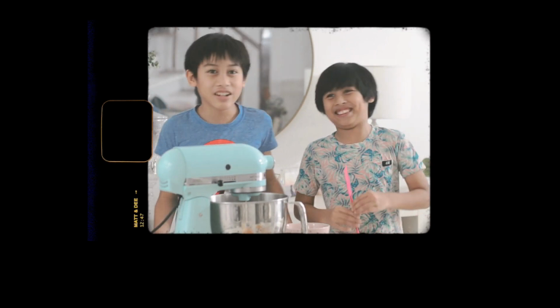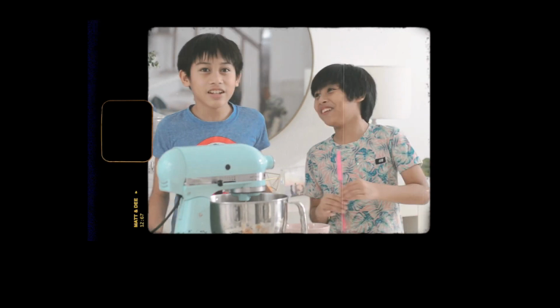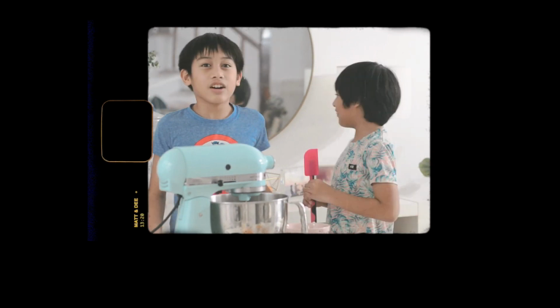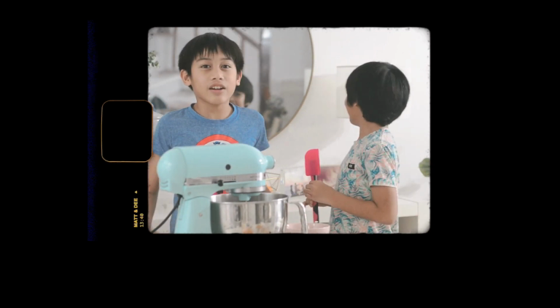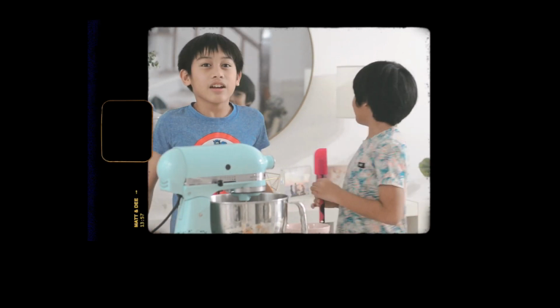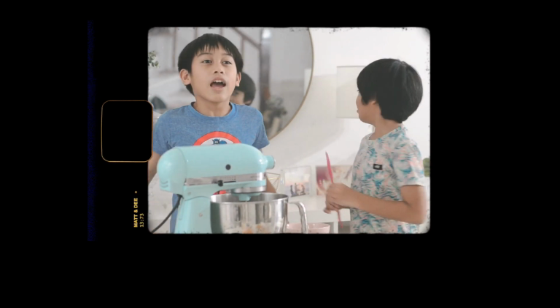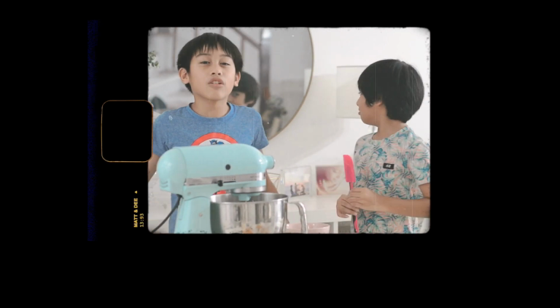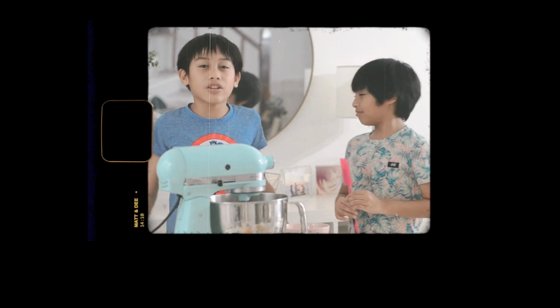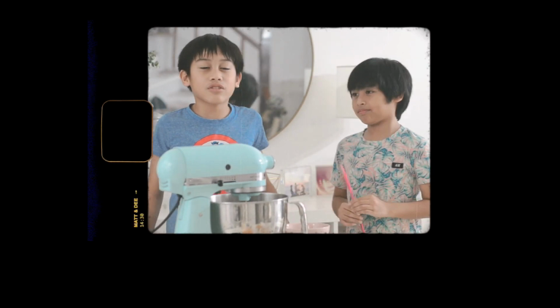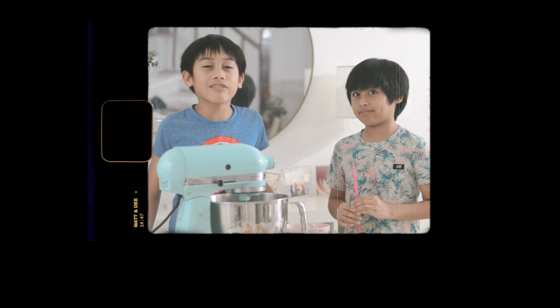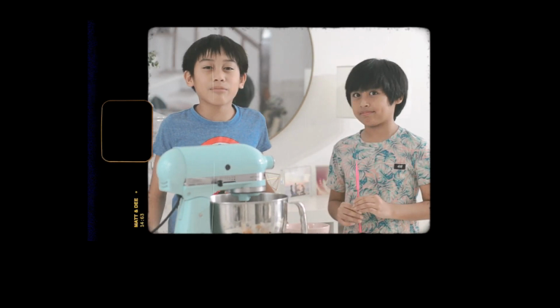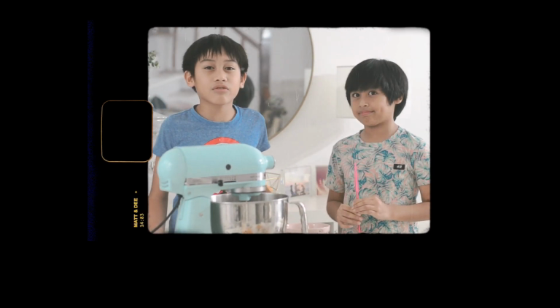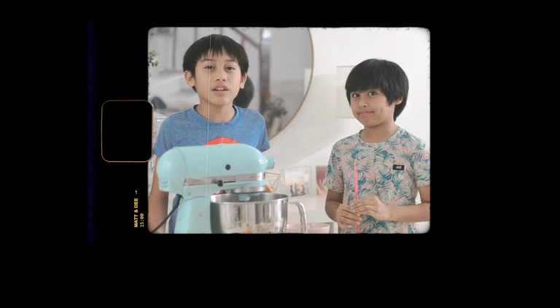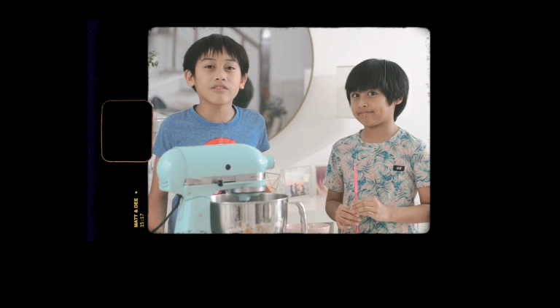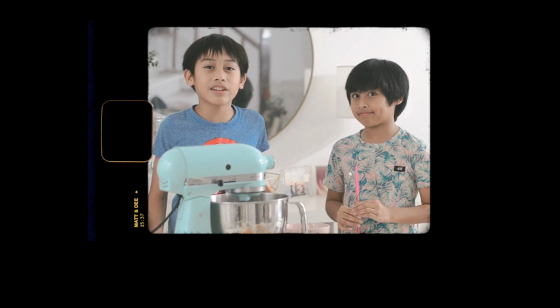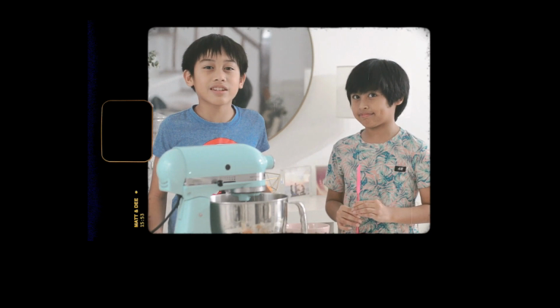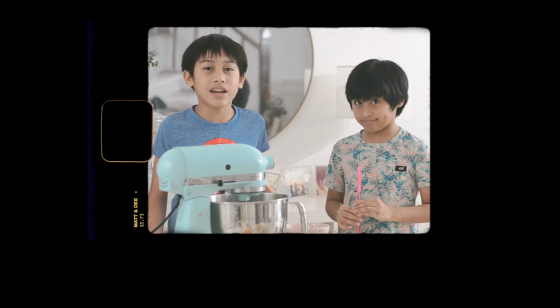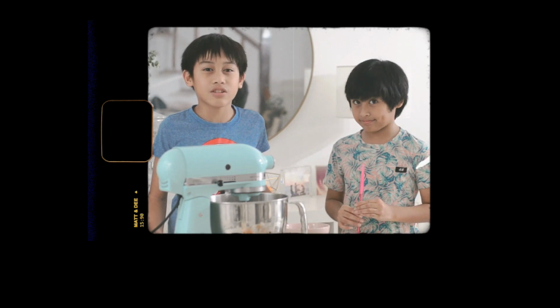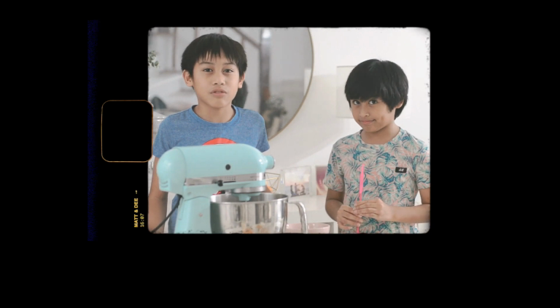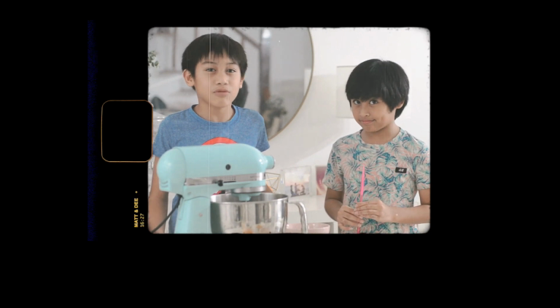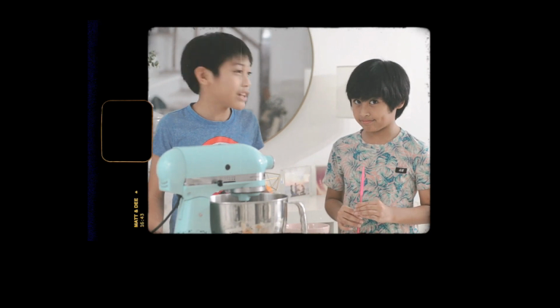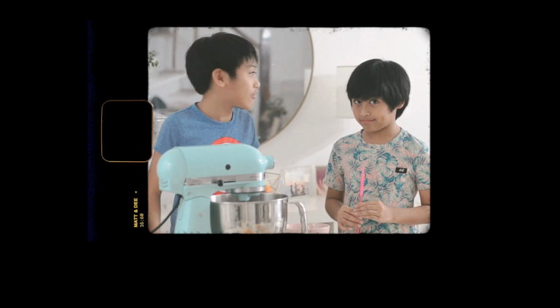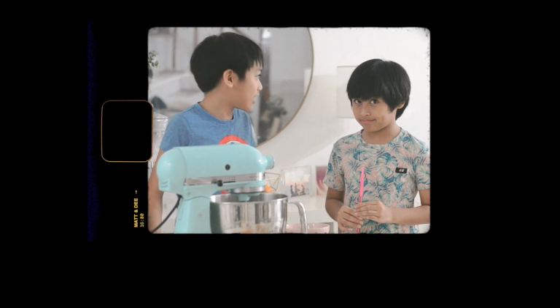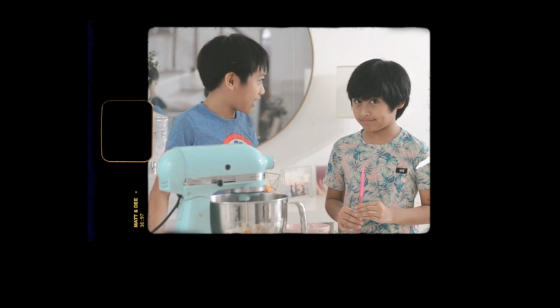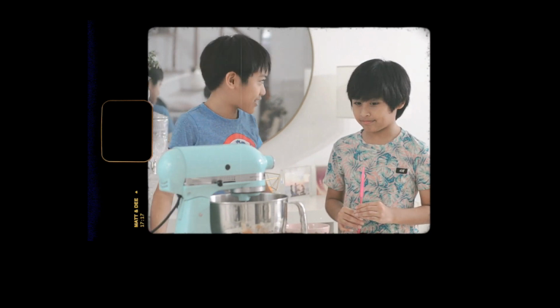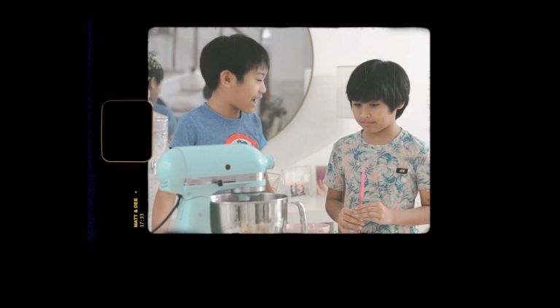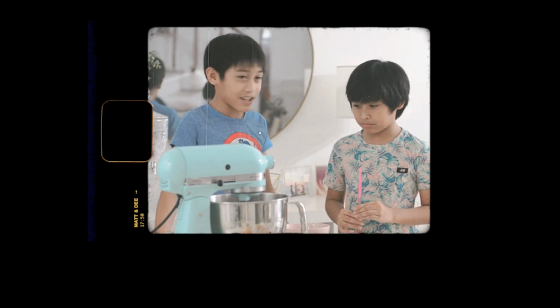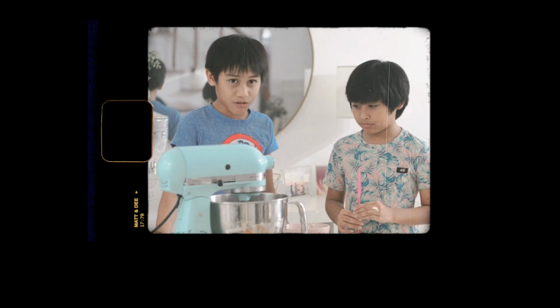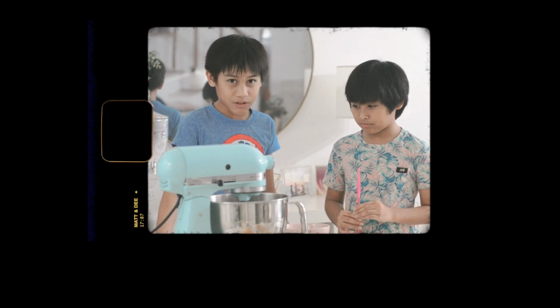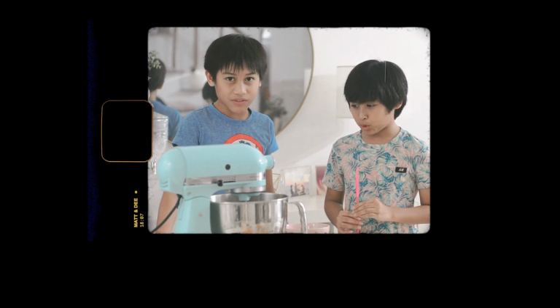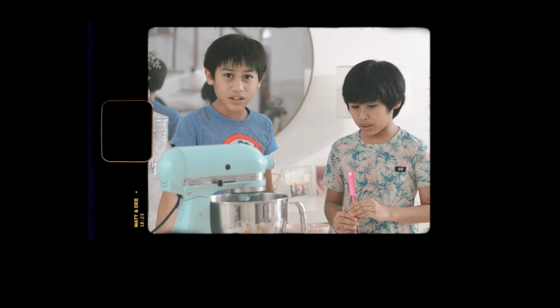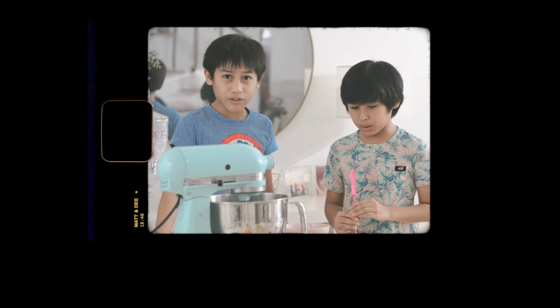Okay, hello guys, today we're going to make three ingredients ice cream. Three ingredients ice cream, is that correct?